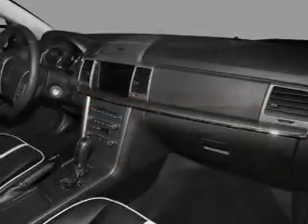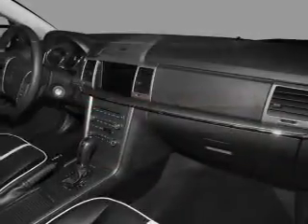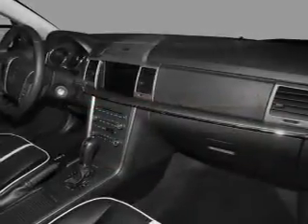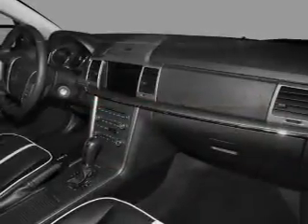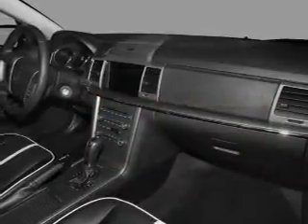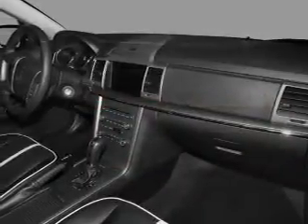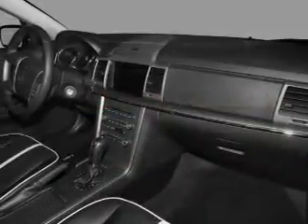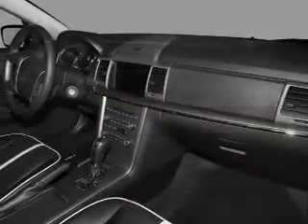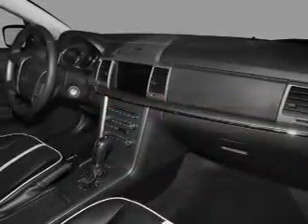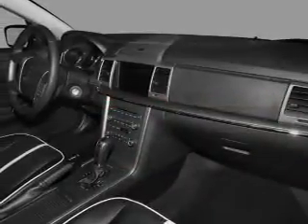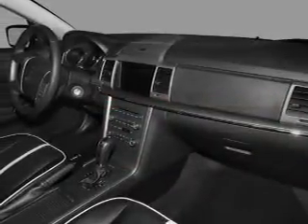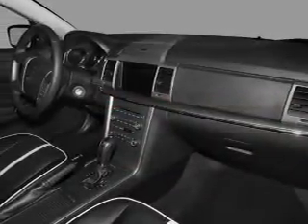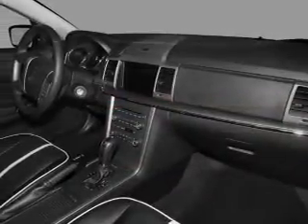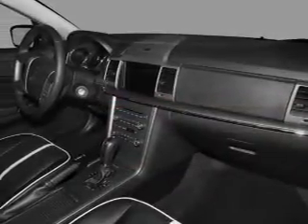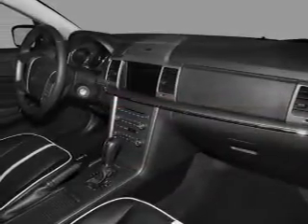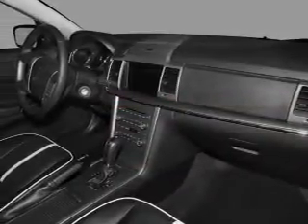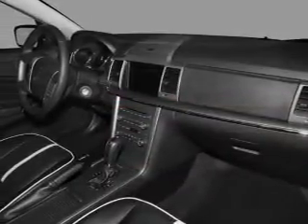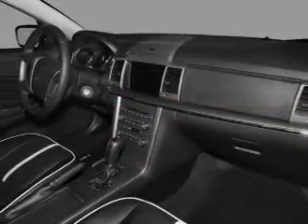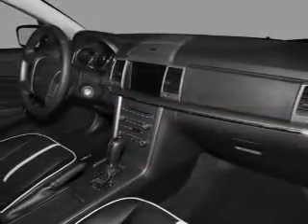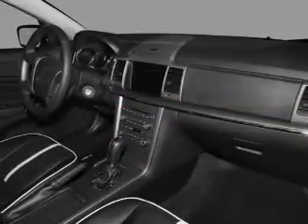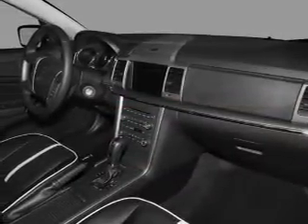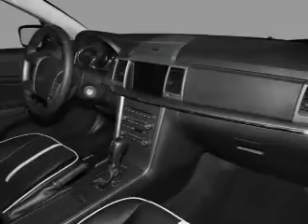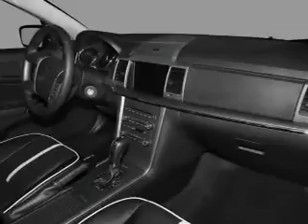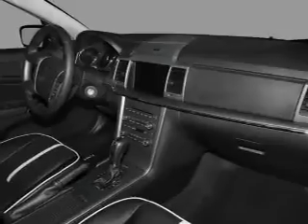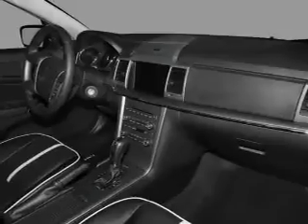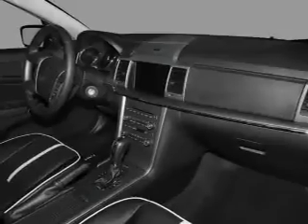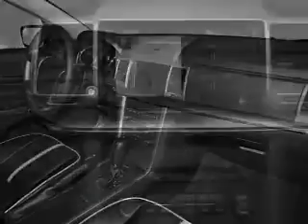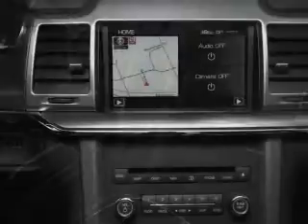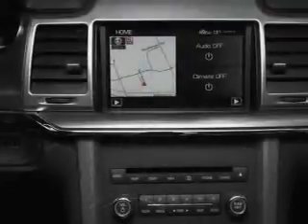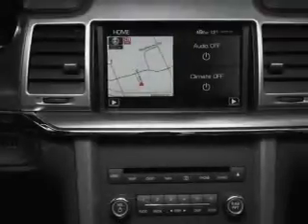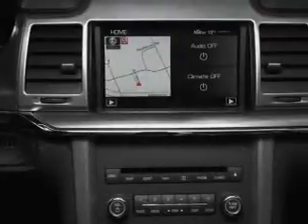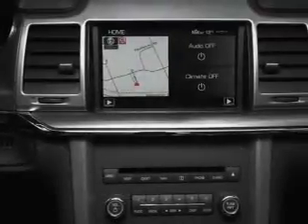Low tire pressure warning, front ventilated disc brakes, anti-lock brakes, and child safety locks.